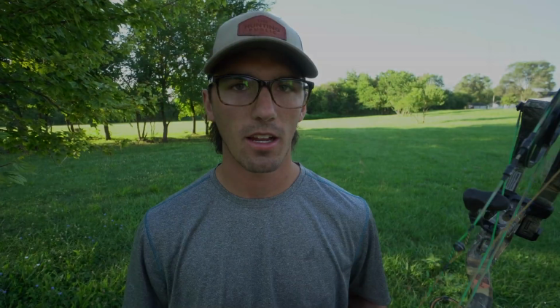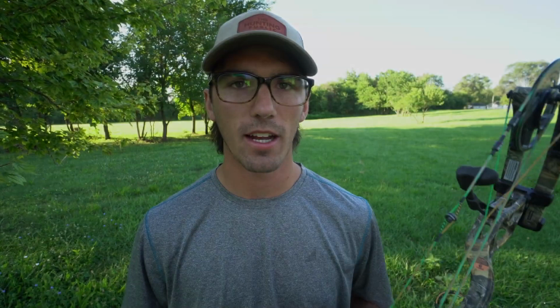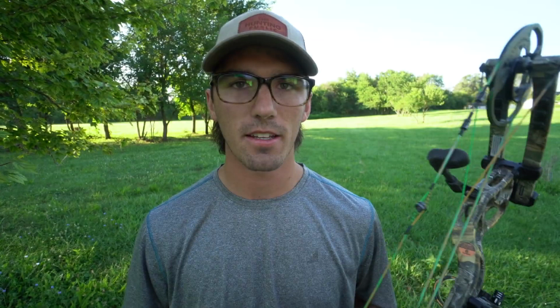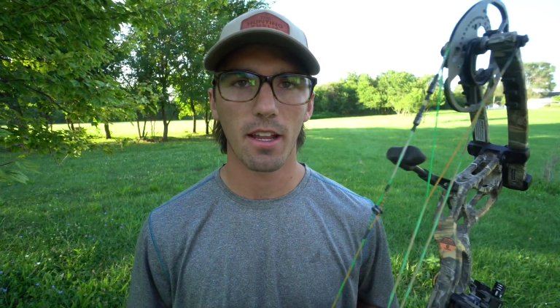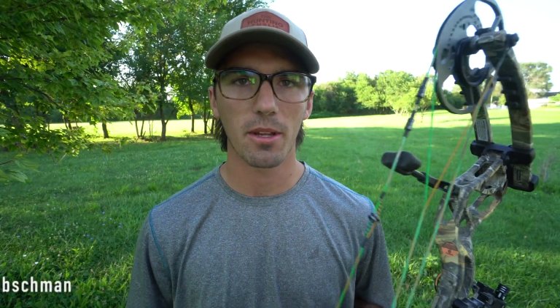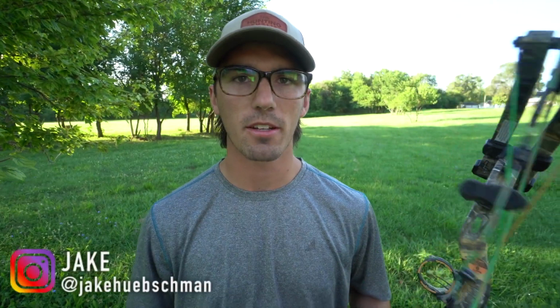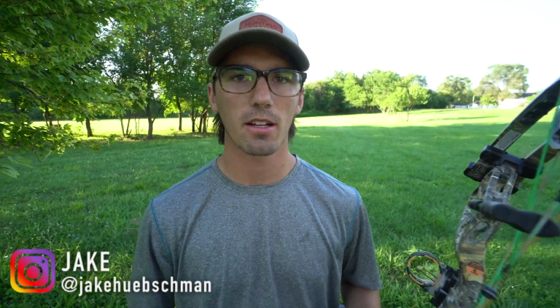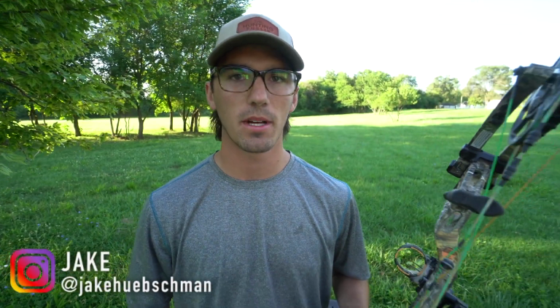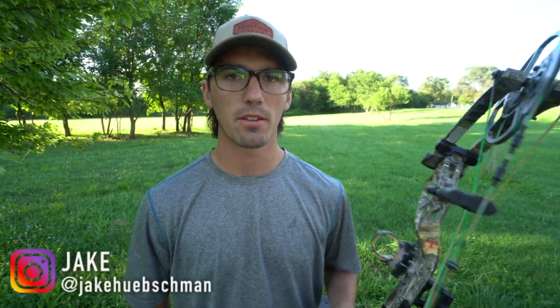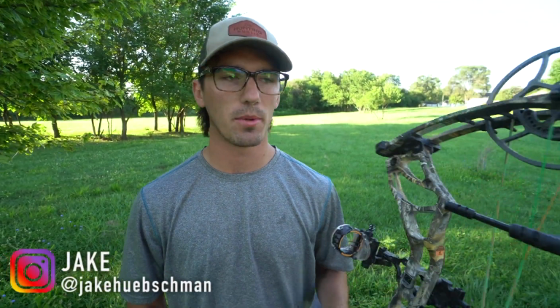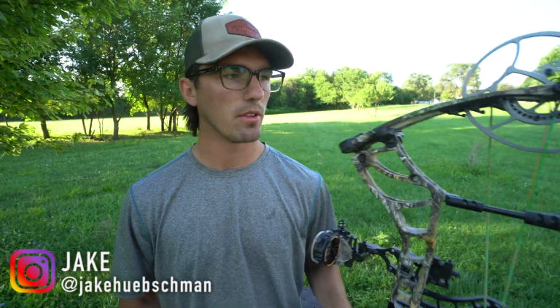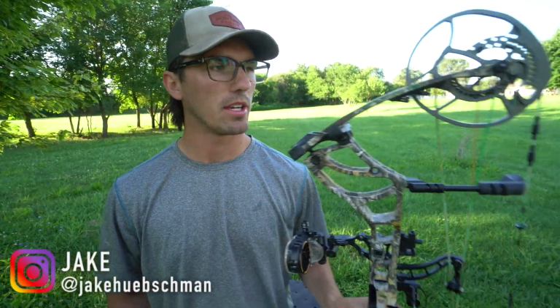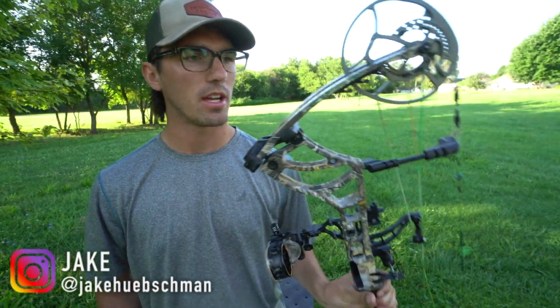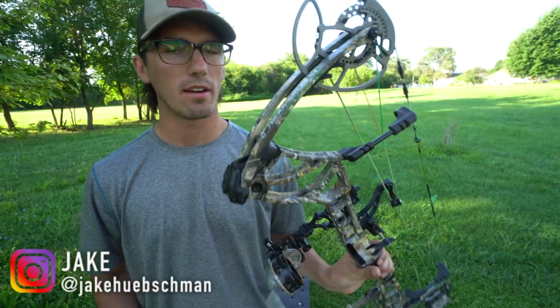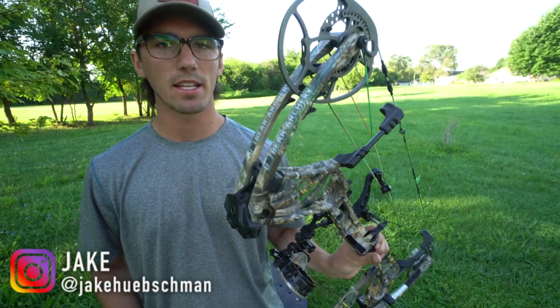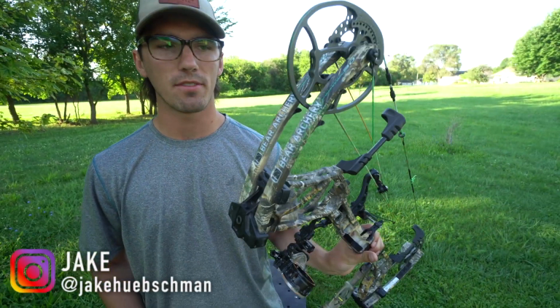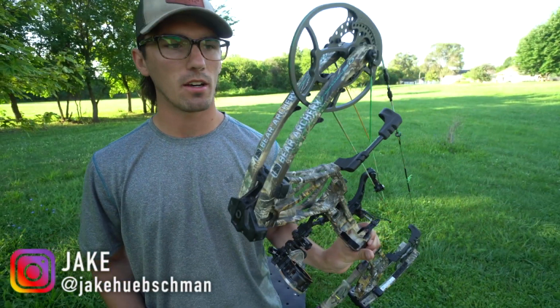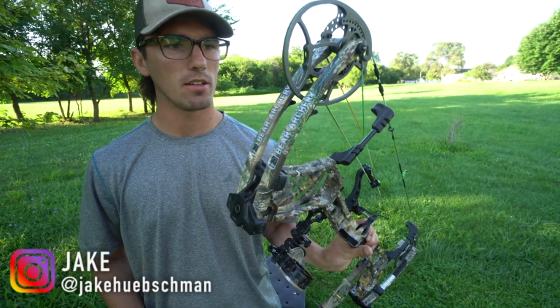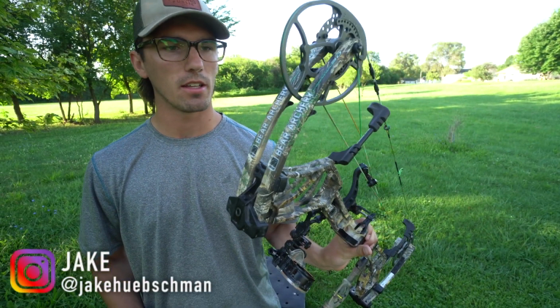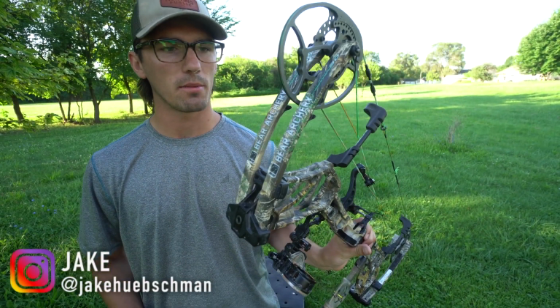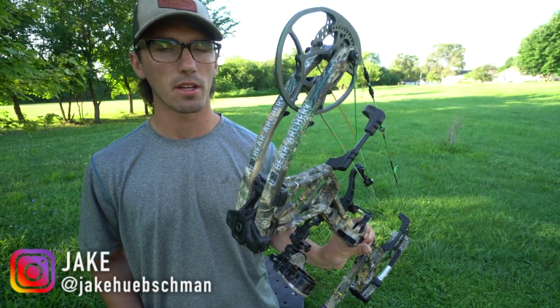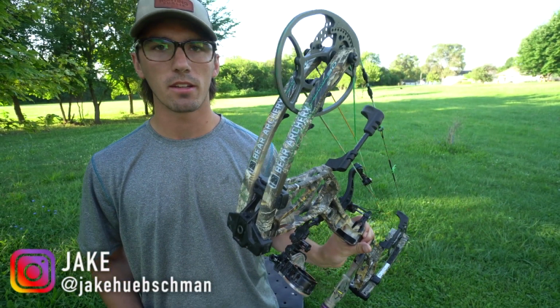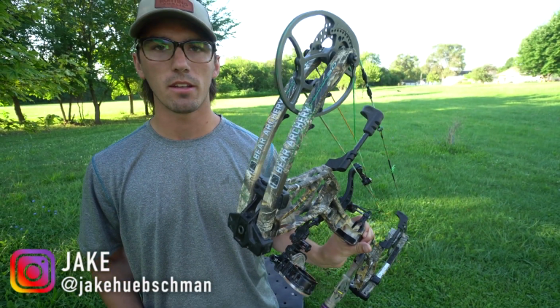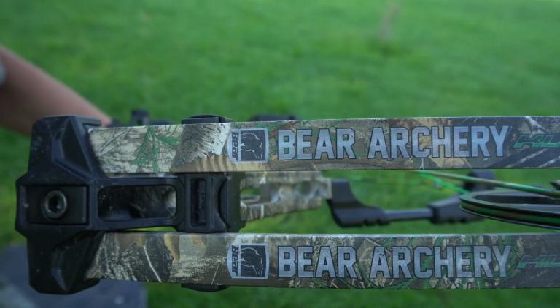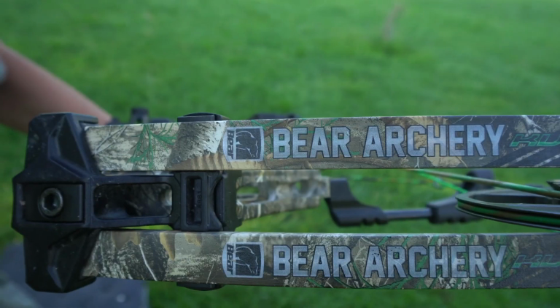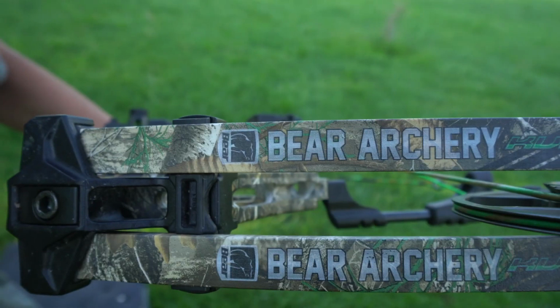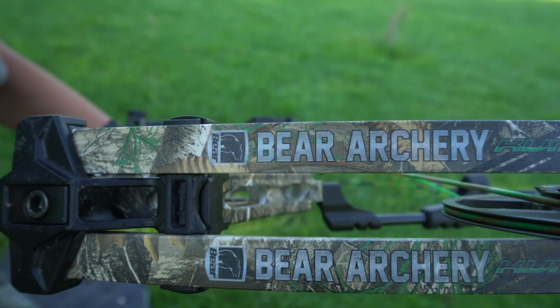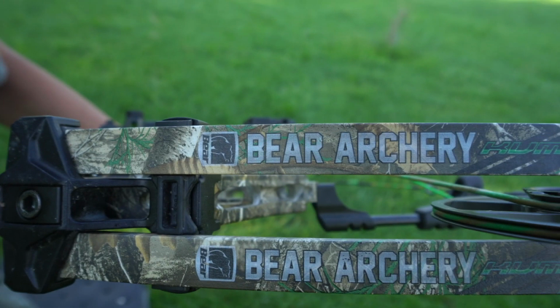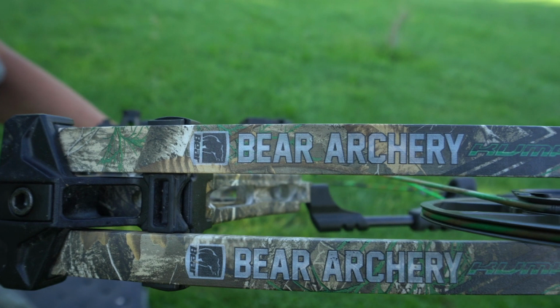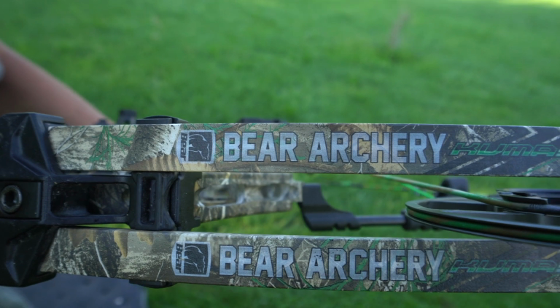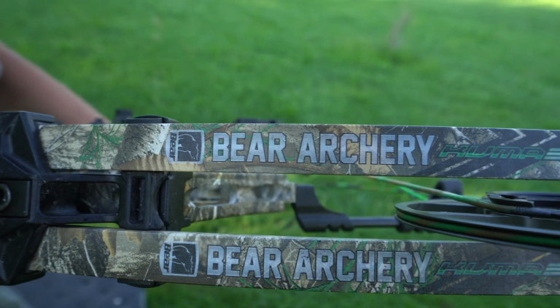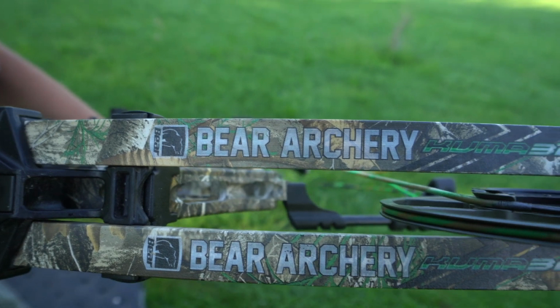Alright, today I'm going to talk about the bow that I shot last fall and then I'm going to continue to shoot this fall — it's the Kuma 30.